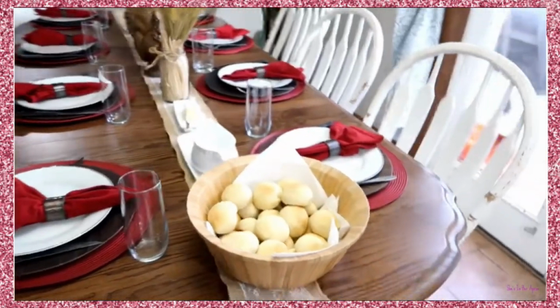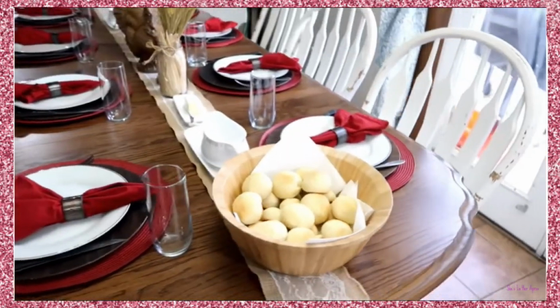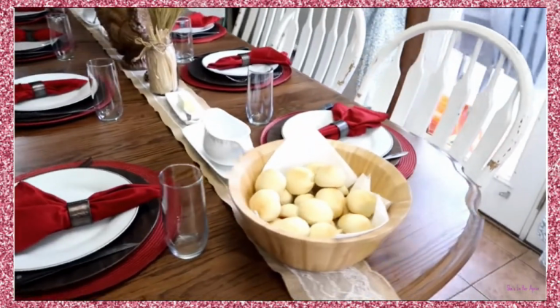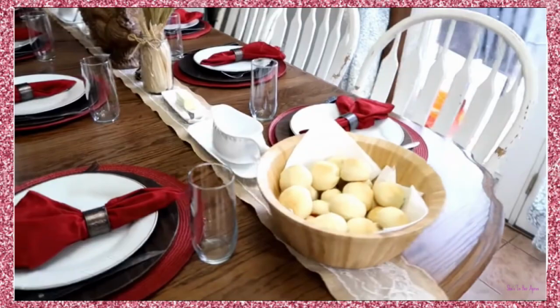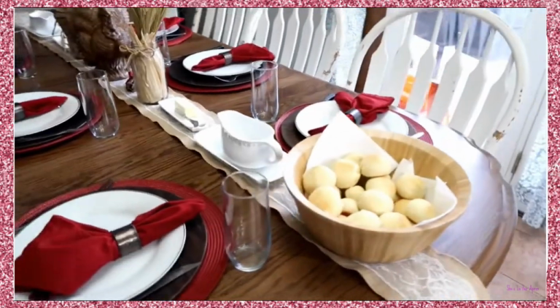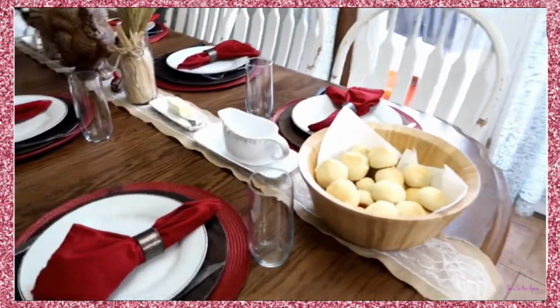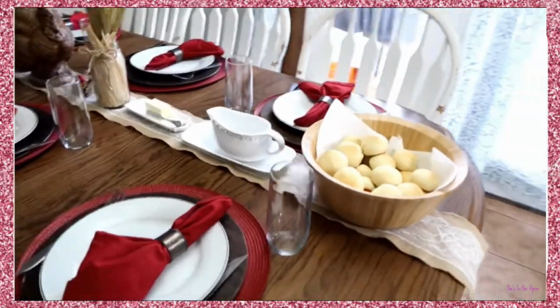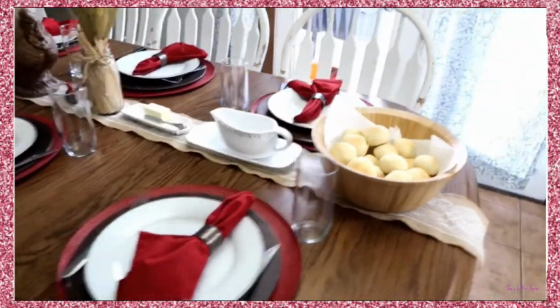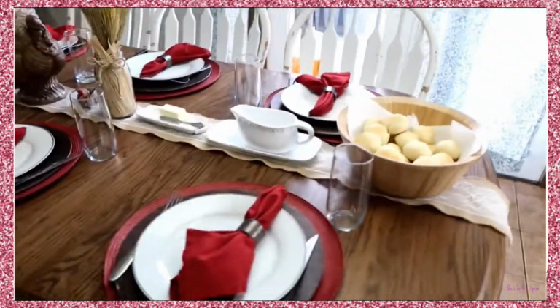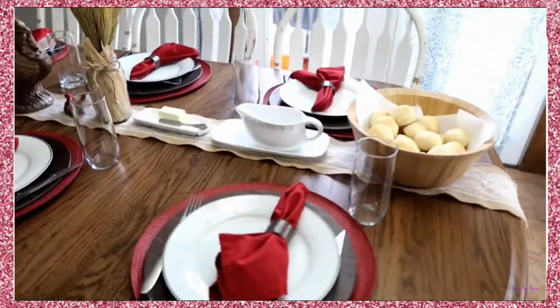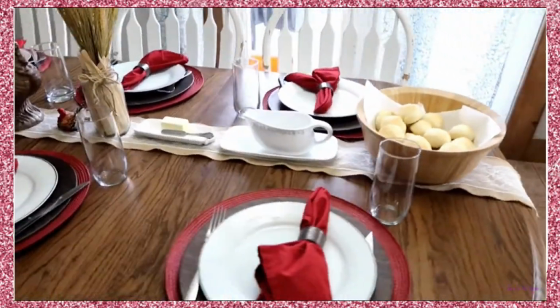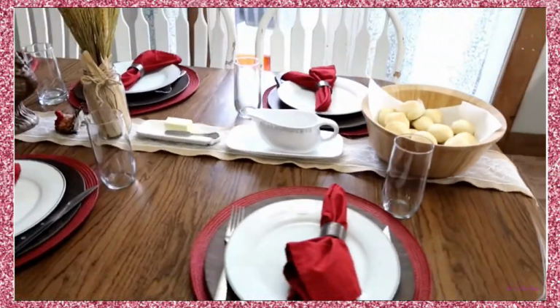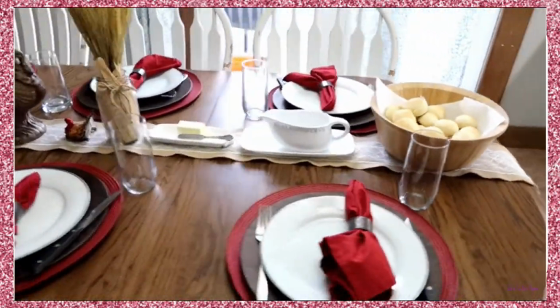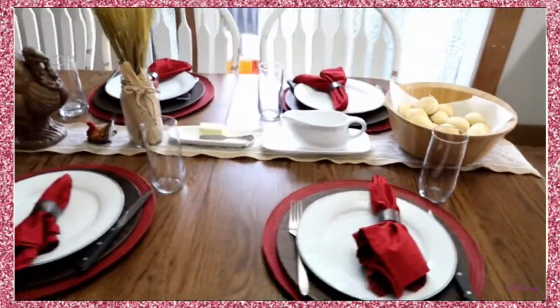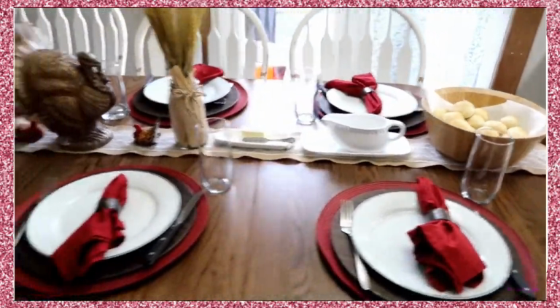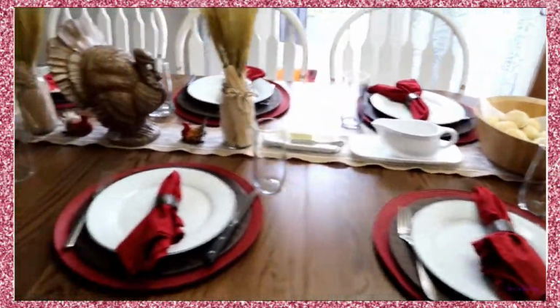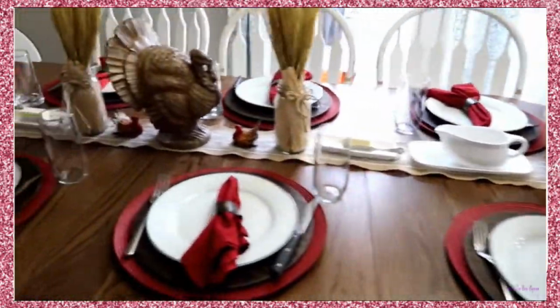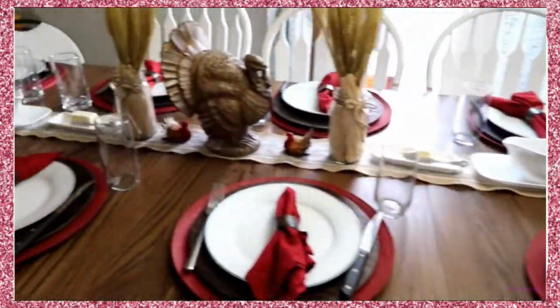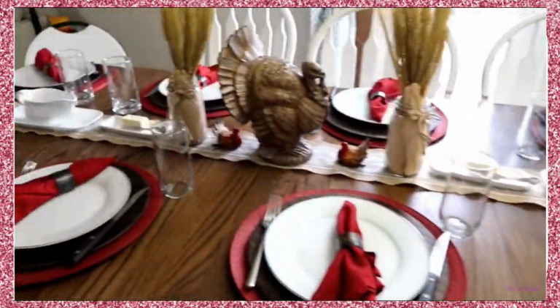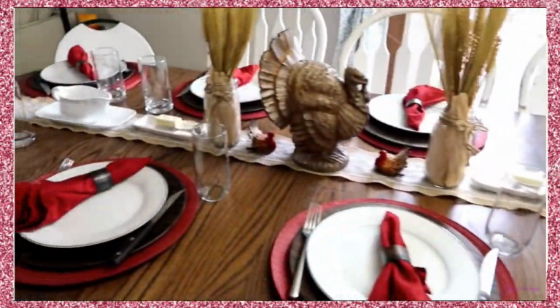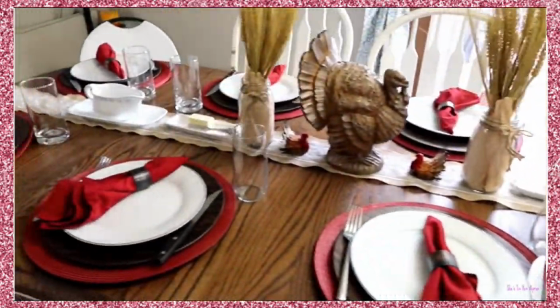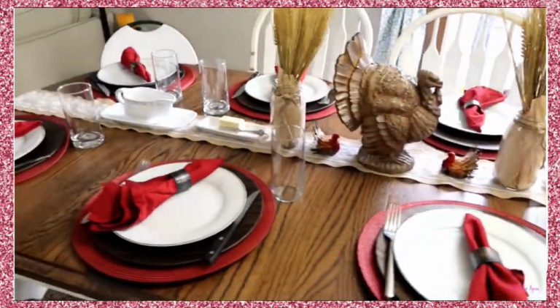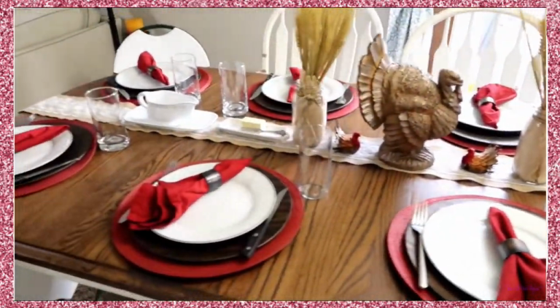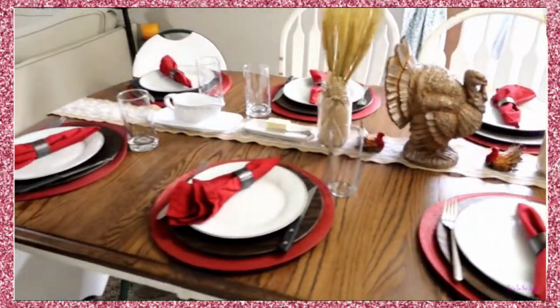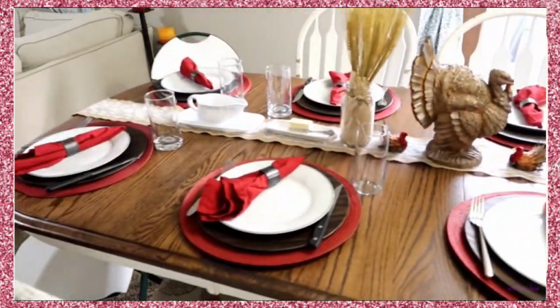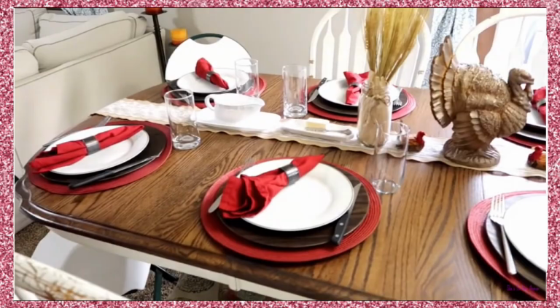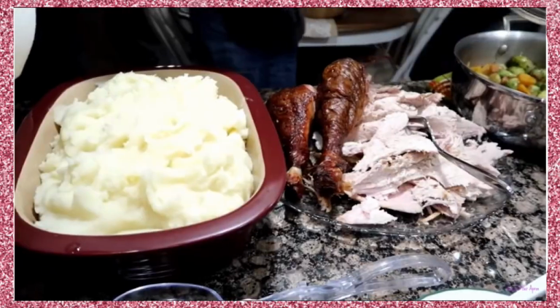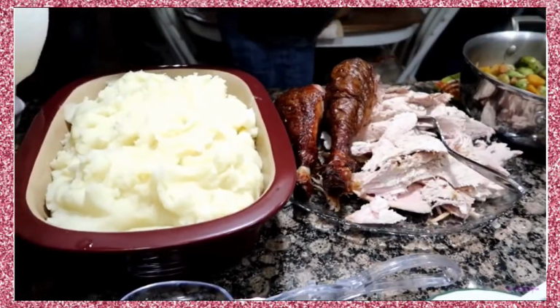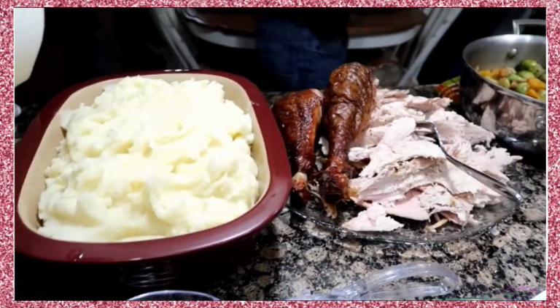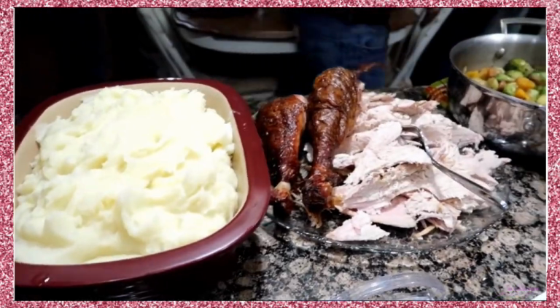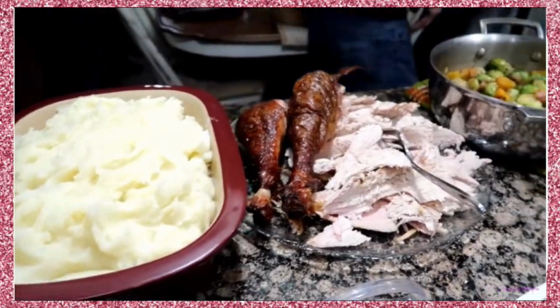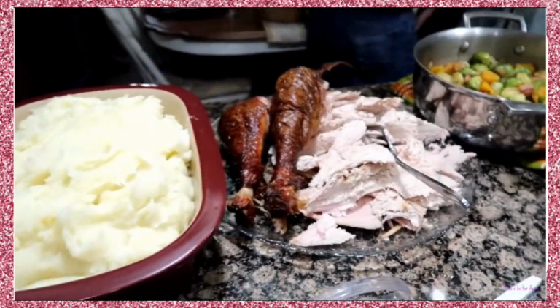Table is set, we're ready to go. I can't wait to try your potatoes.